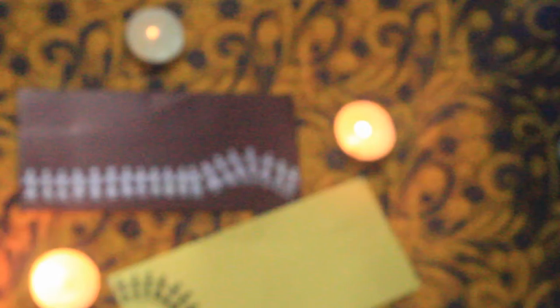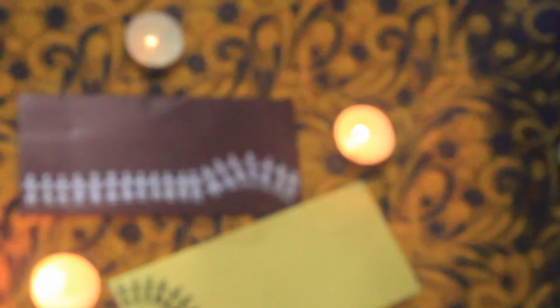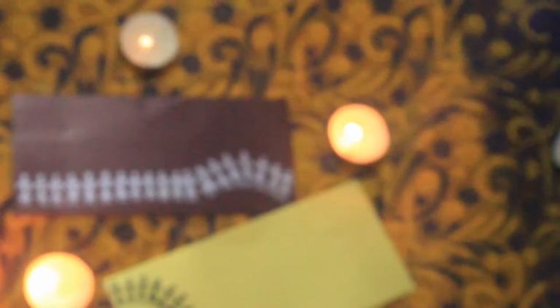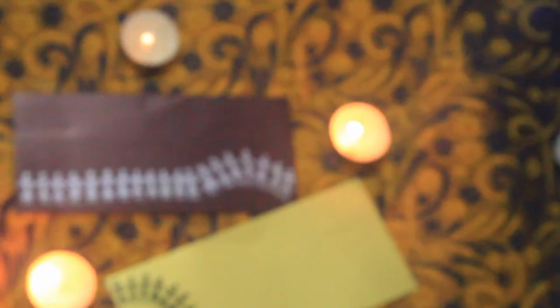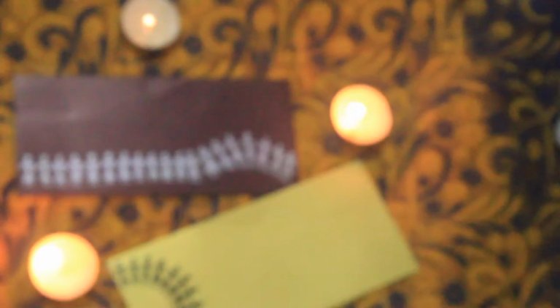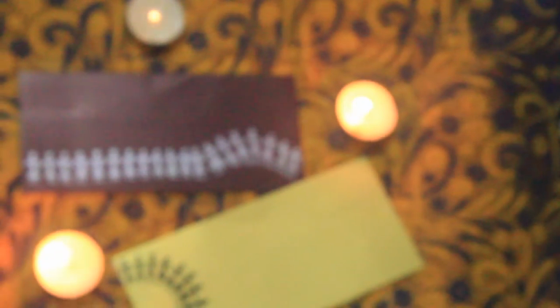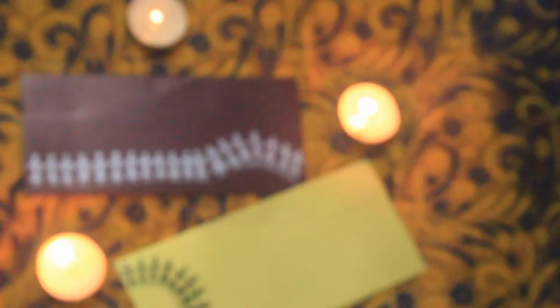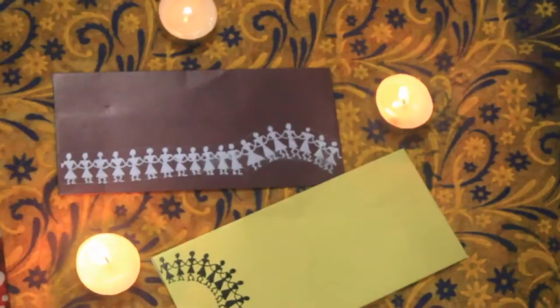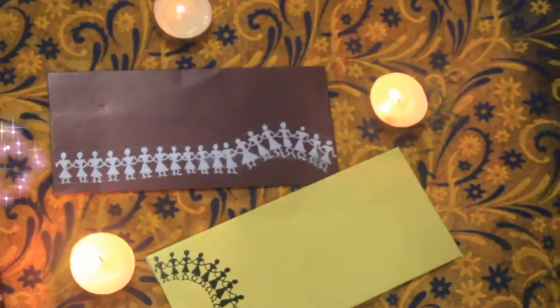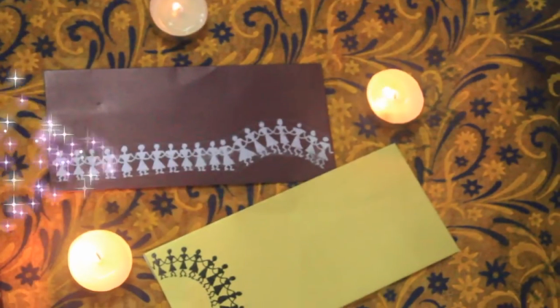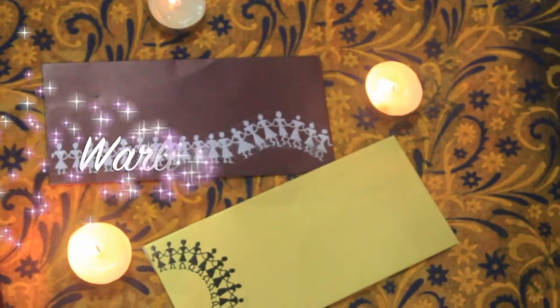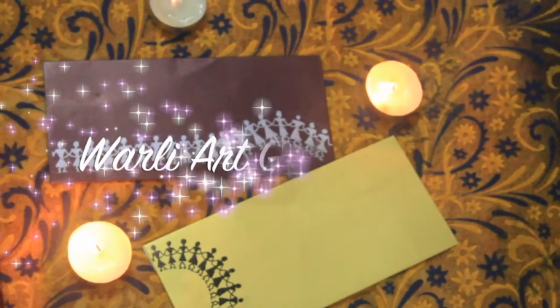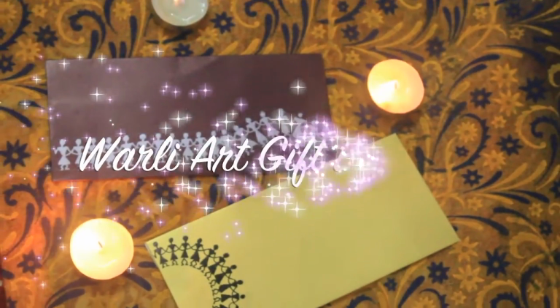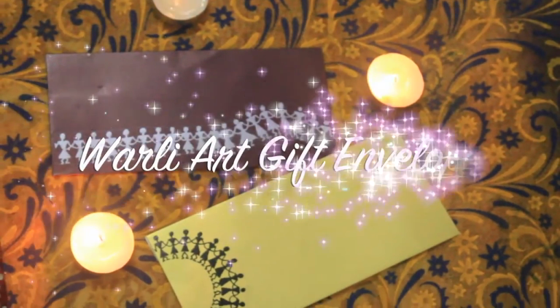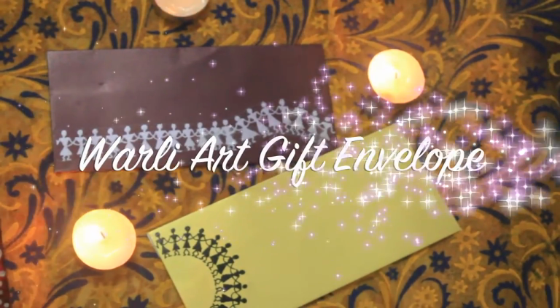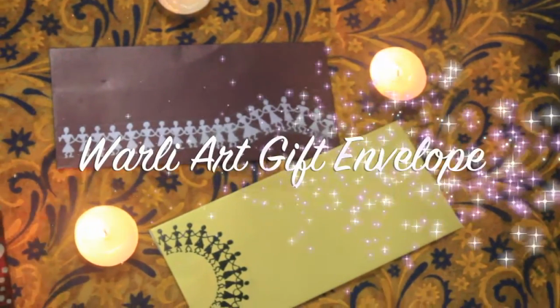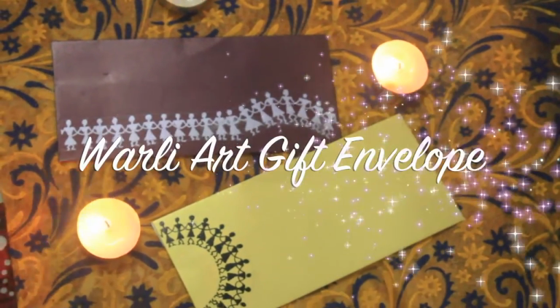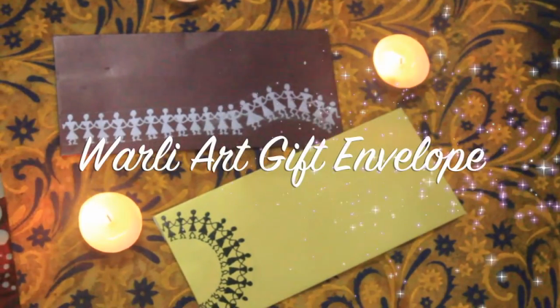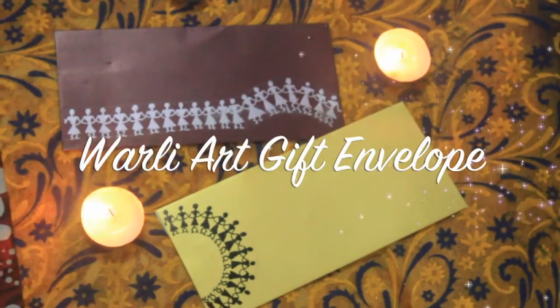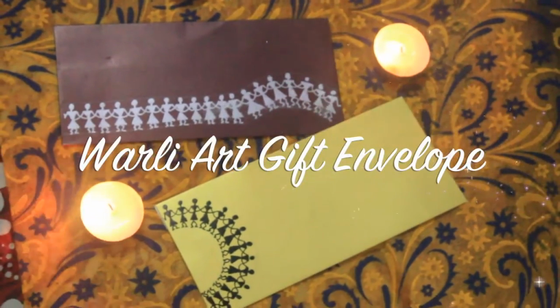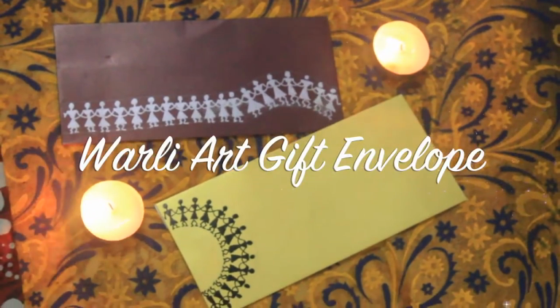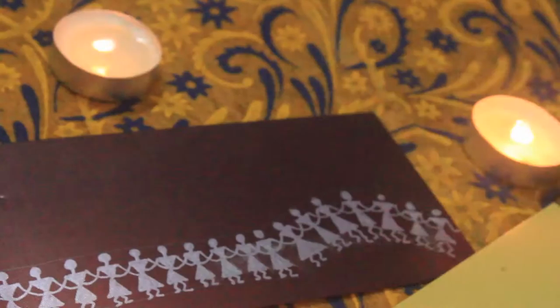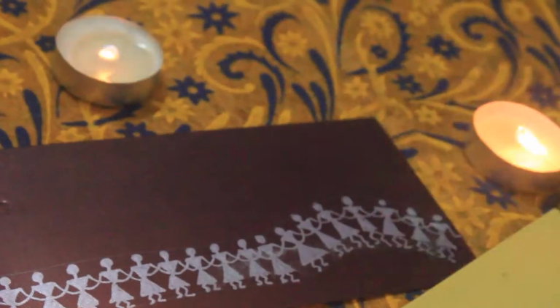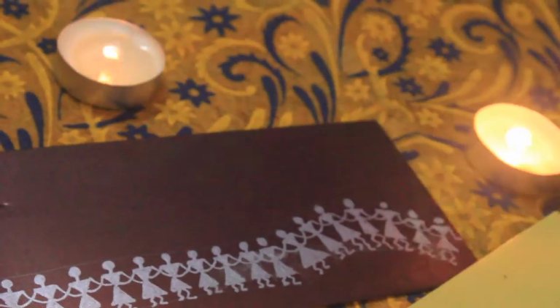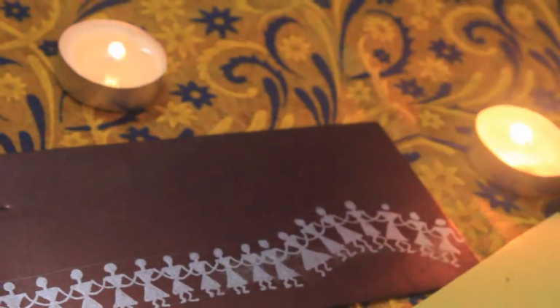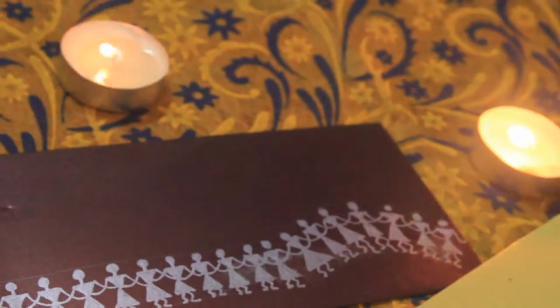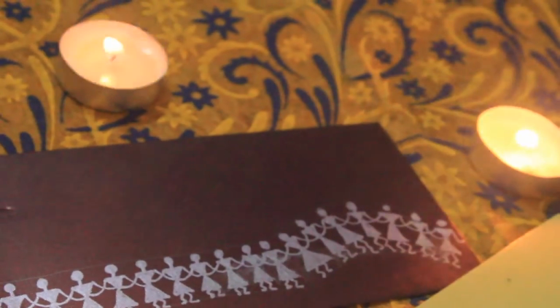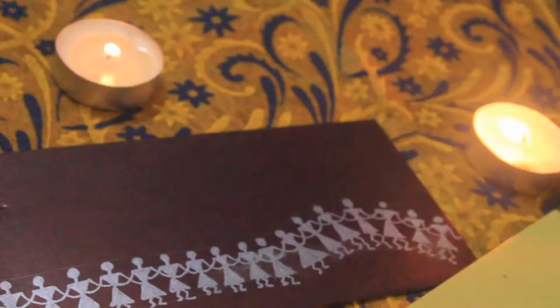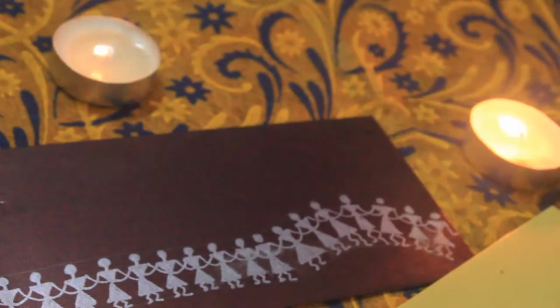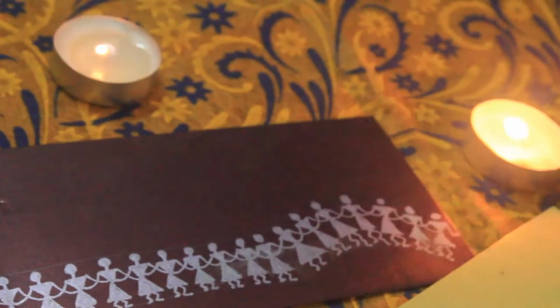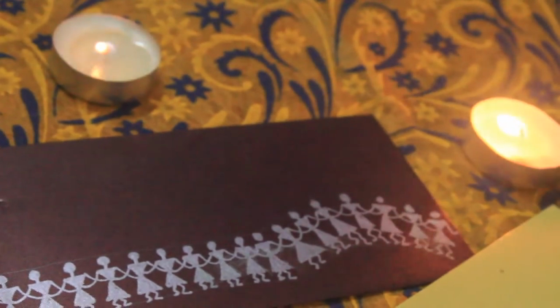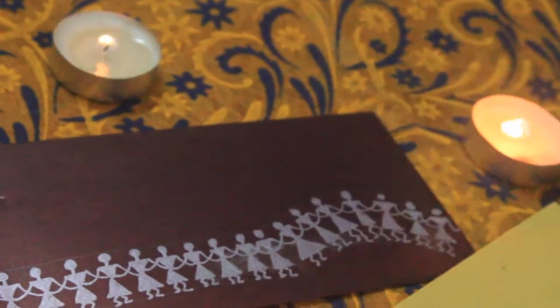Hi guys, welcome to Quirky Trends and today we are going to make a wedding gift envelope by using Wally art.